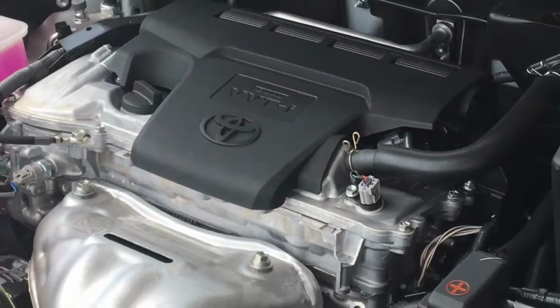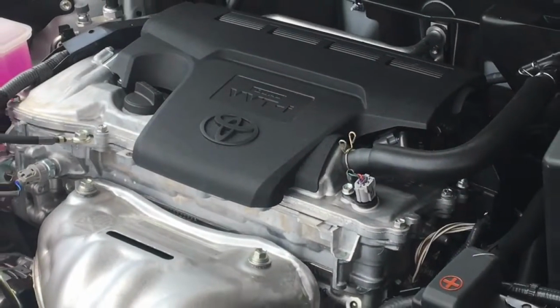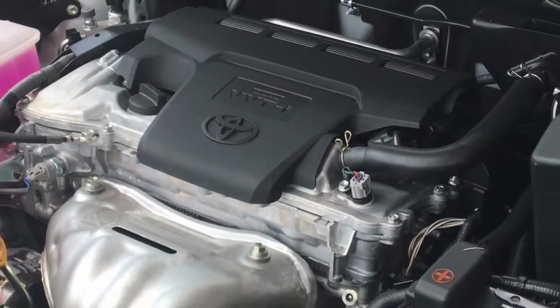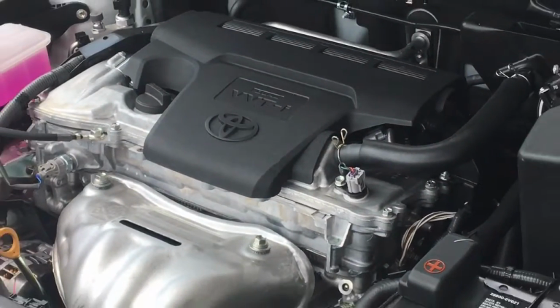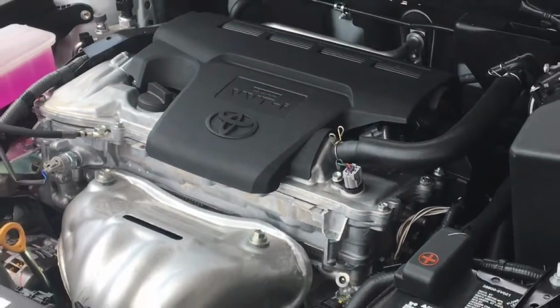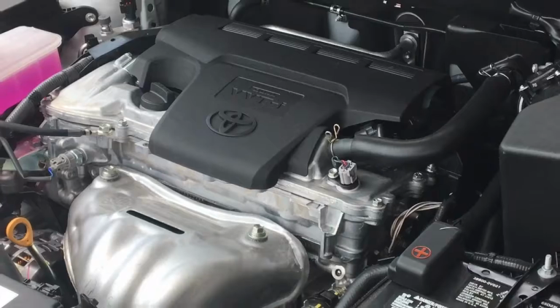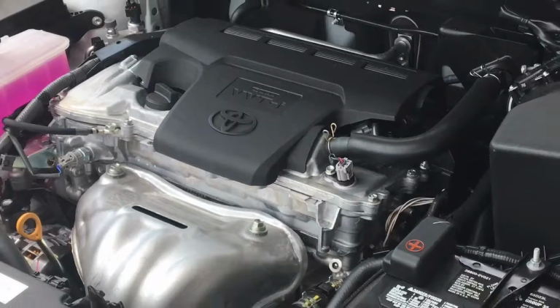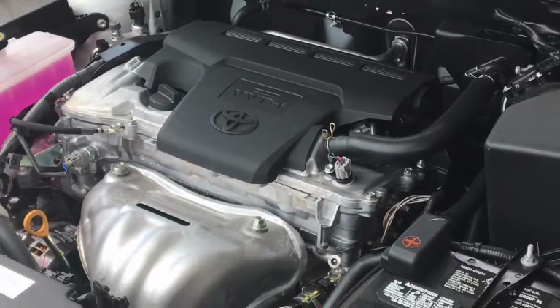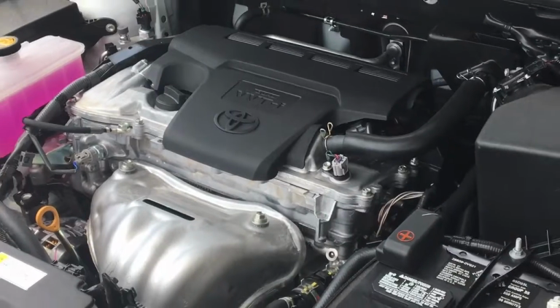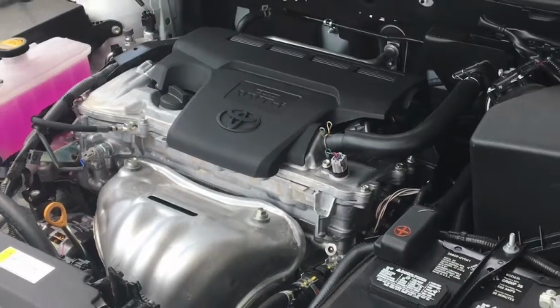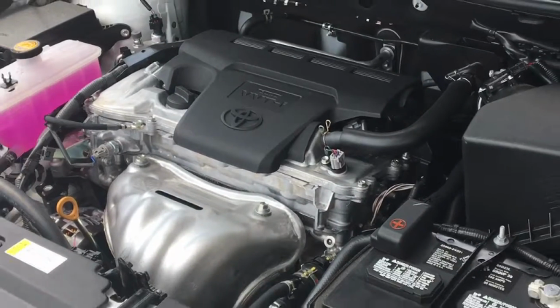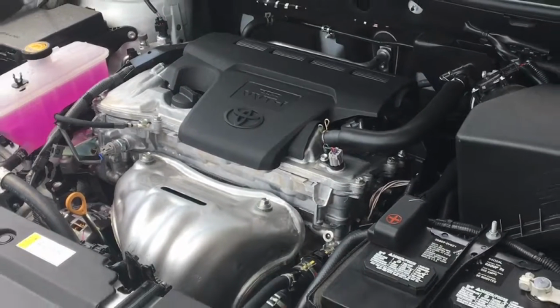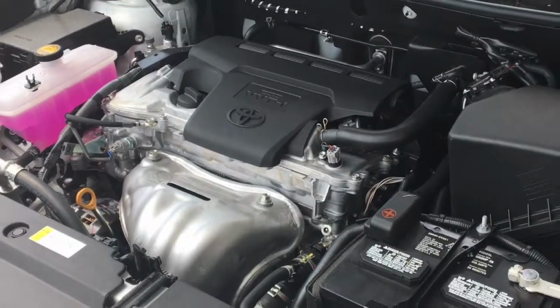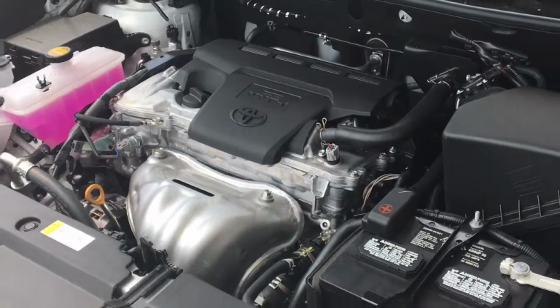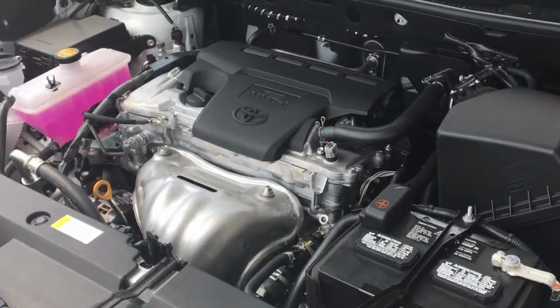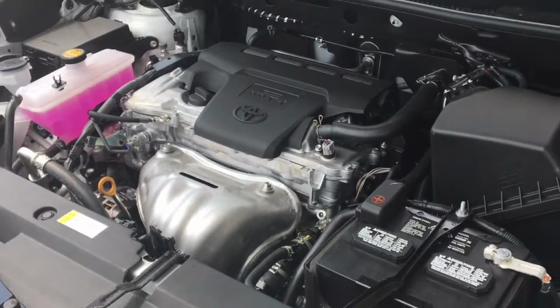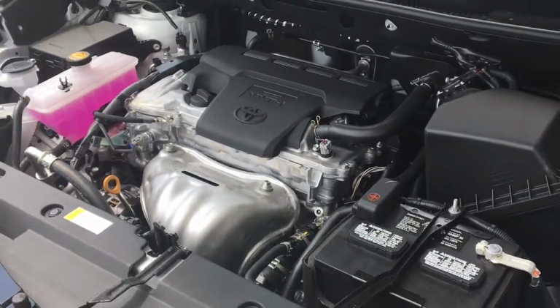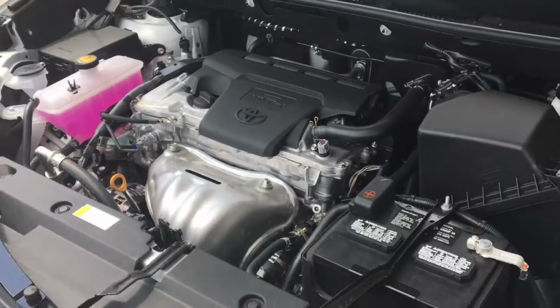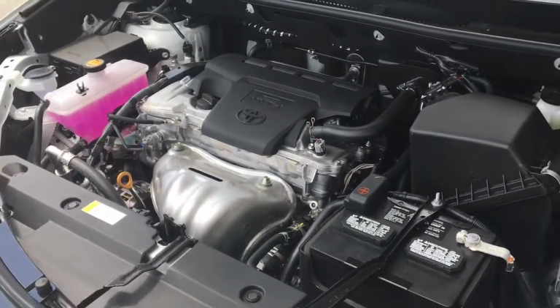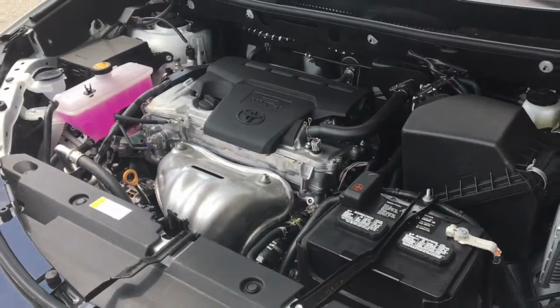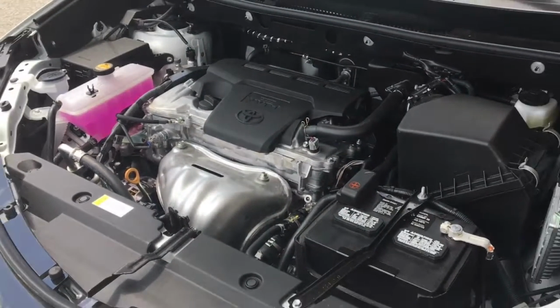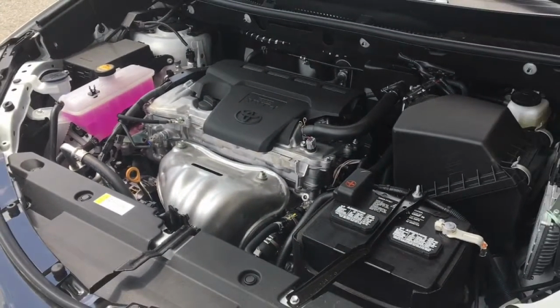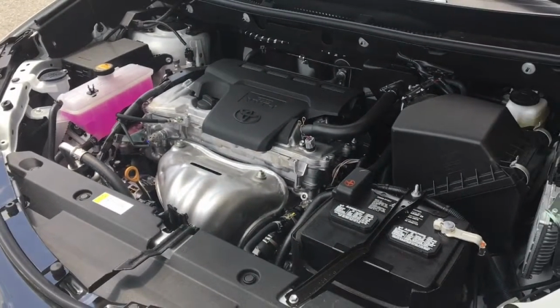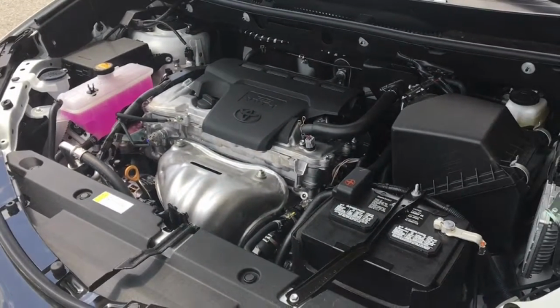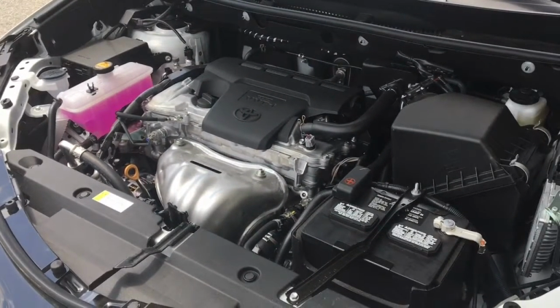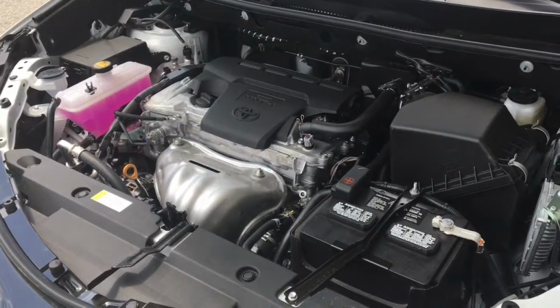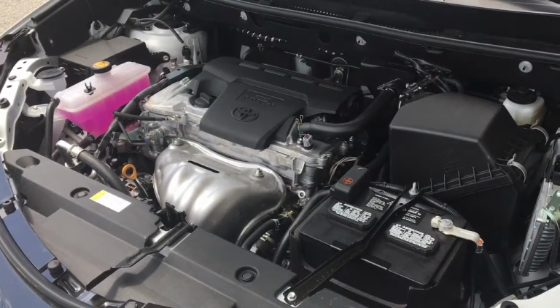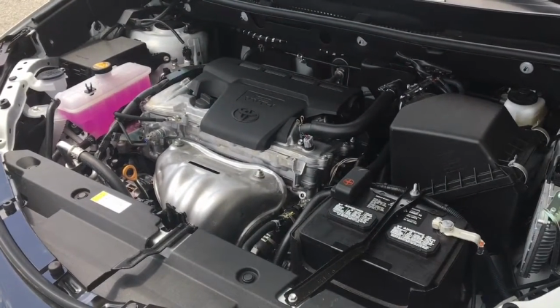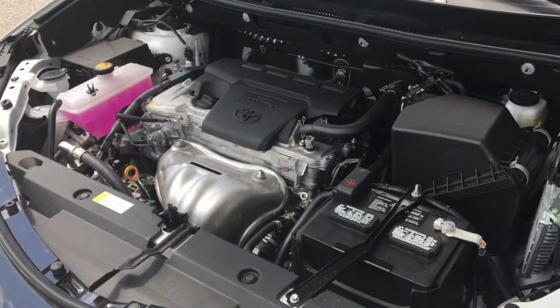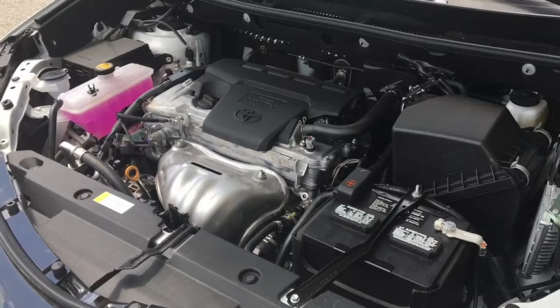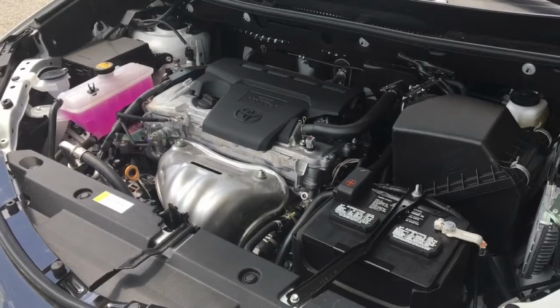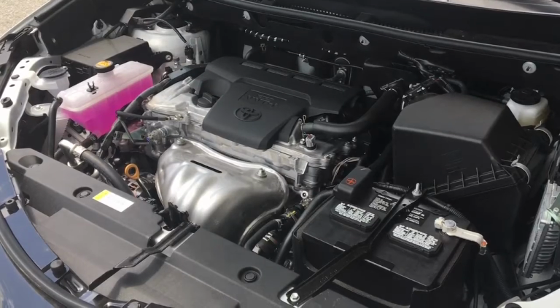Power comes from a fuel efficient 2.5 litre 4 cylinder engine coupled to a 6 speed automatic transmission and all wheel drive.